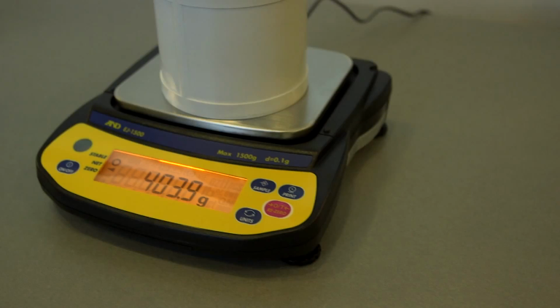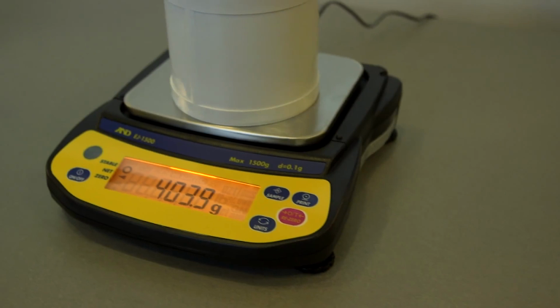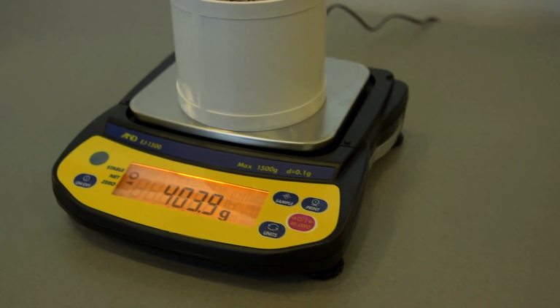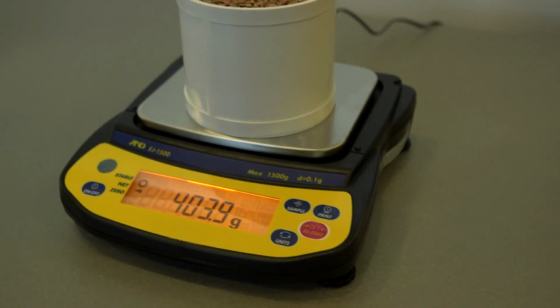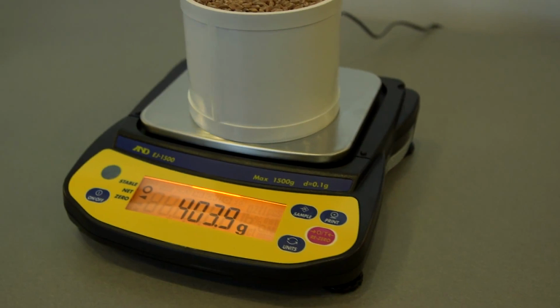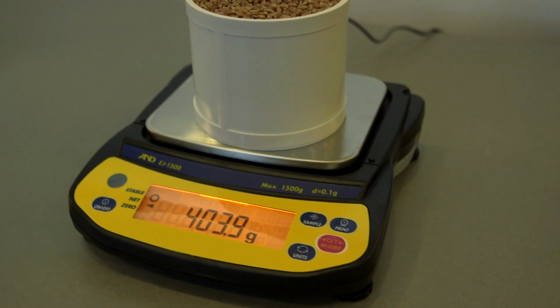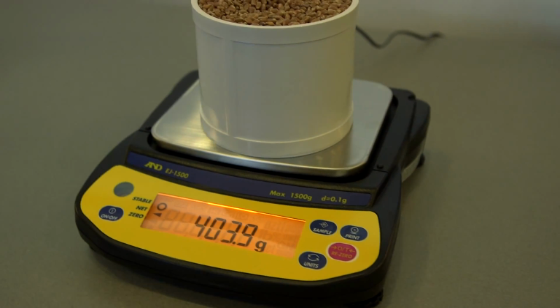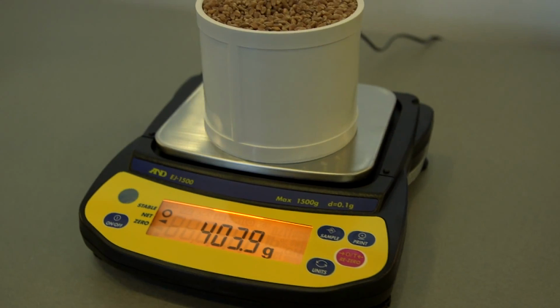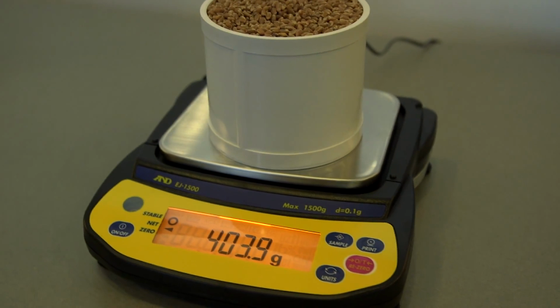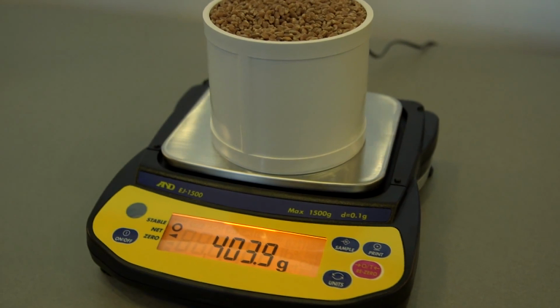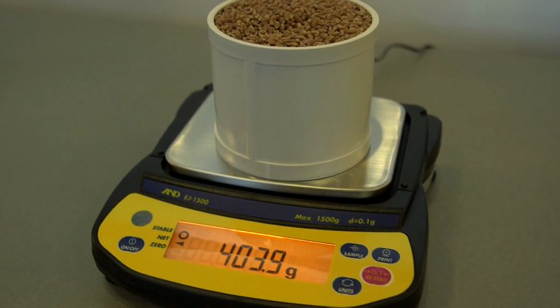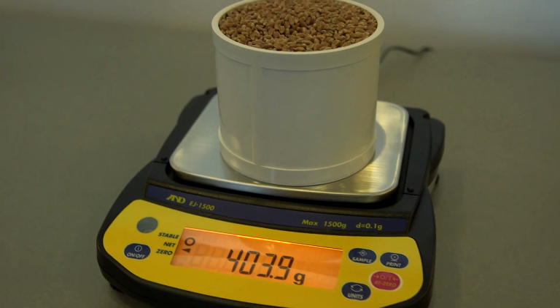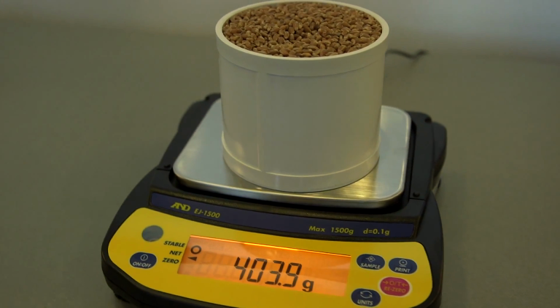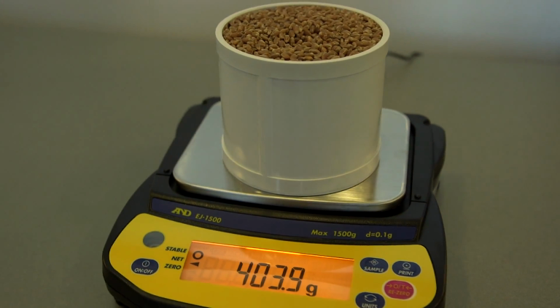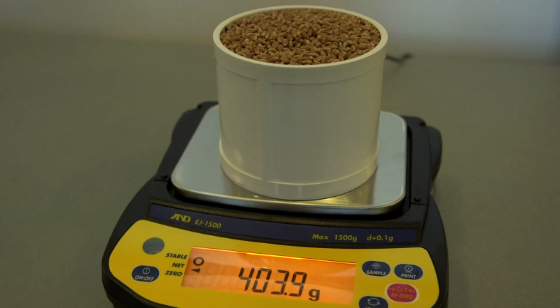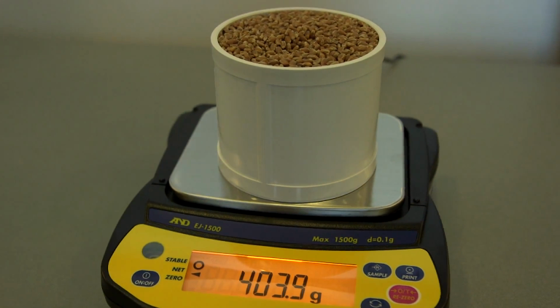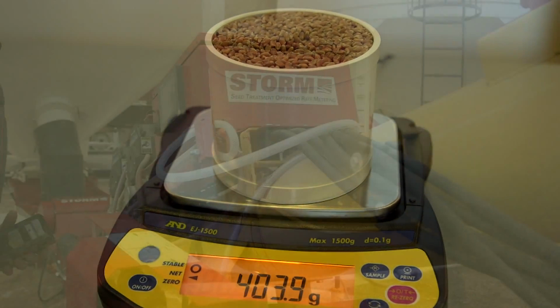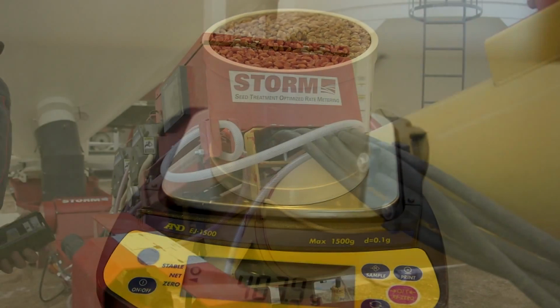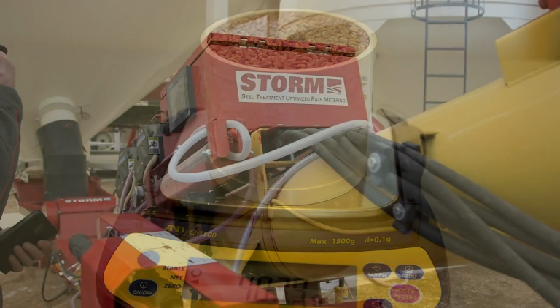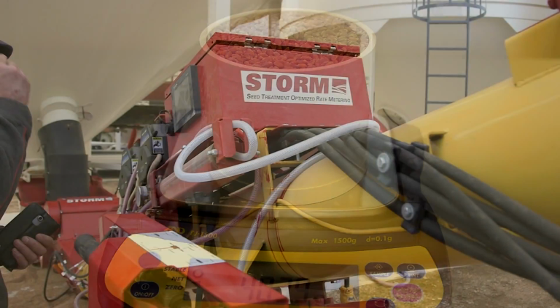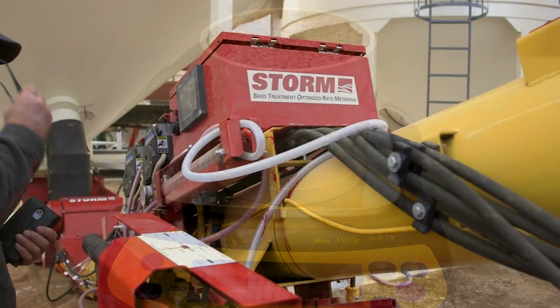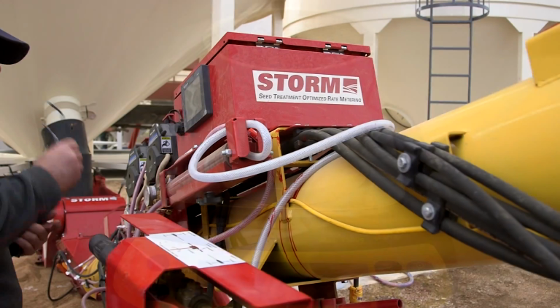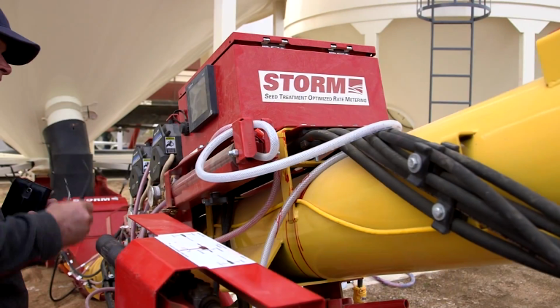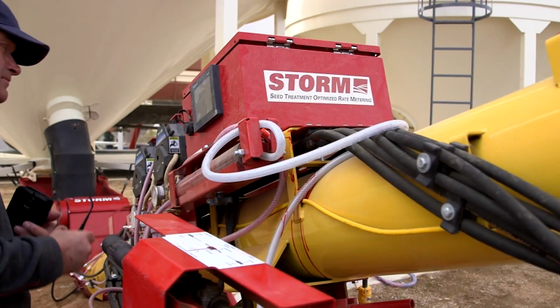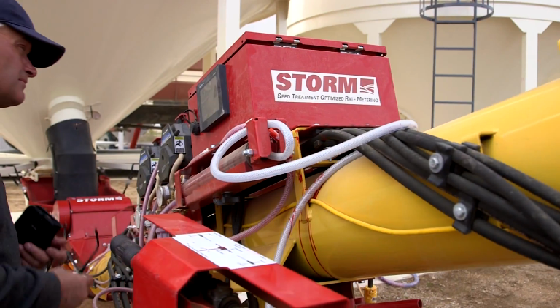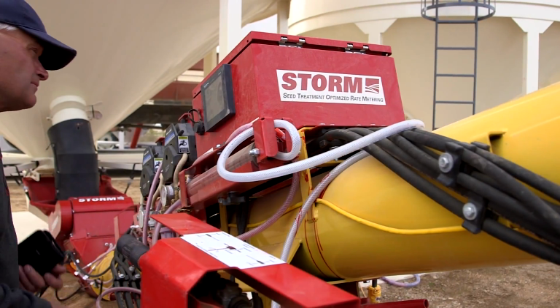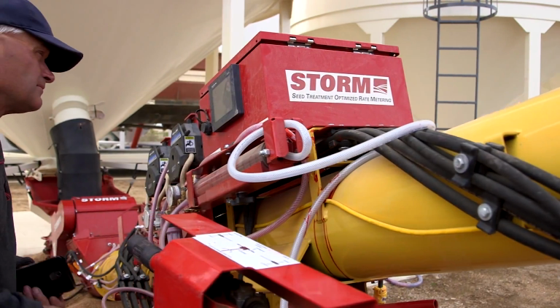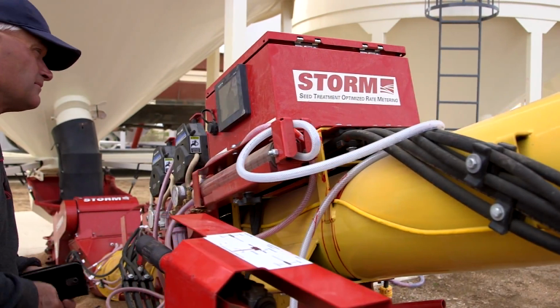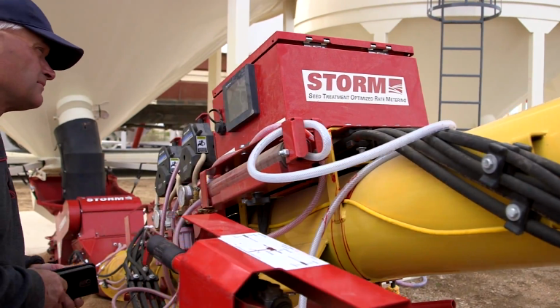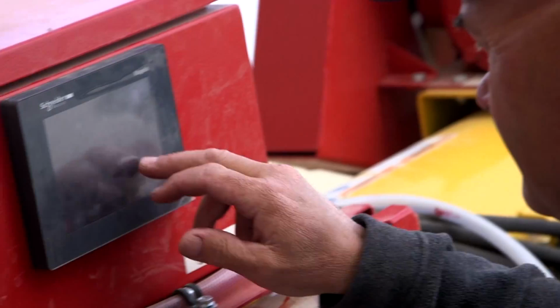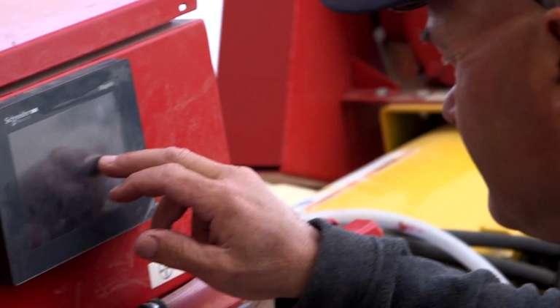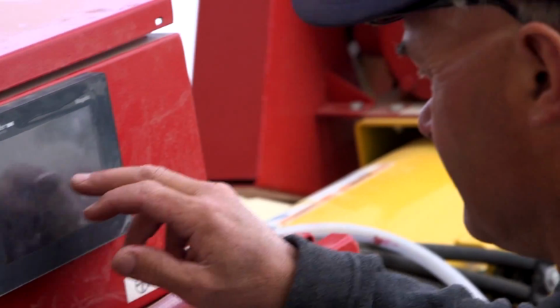Step 9: Enter the determined weight when prompted in the creation of a new job.